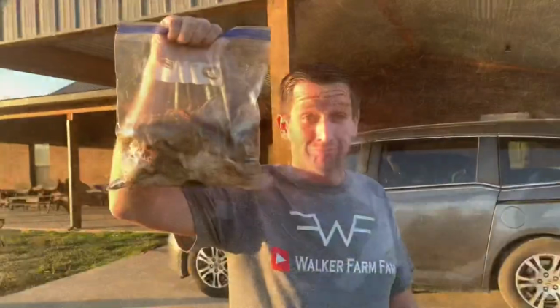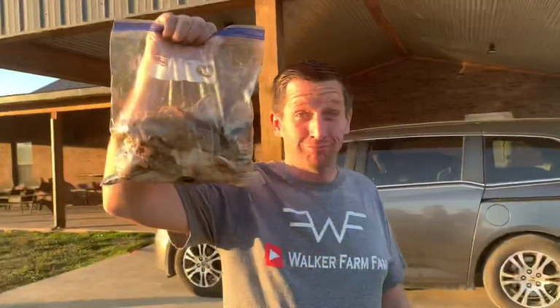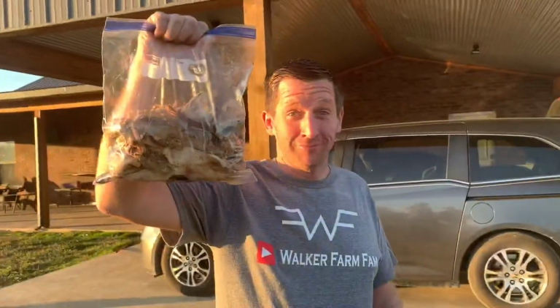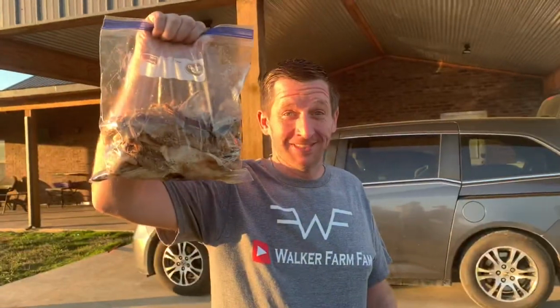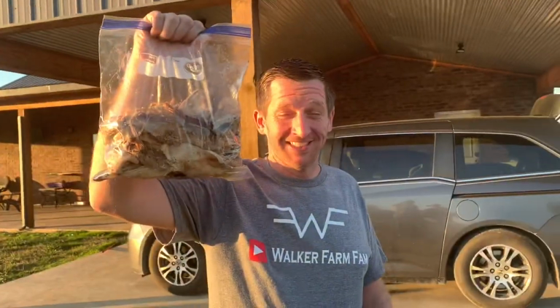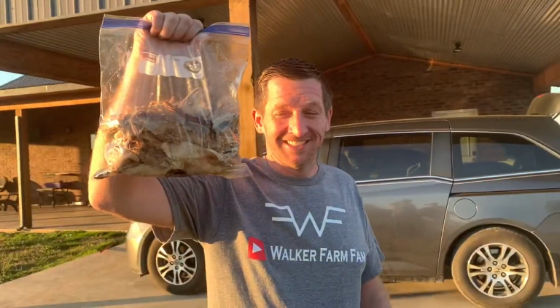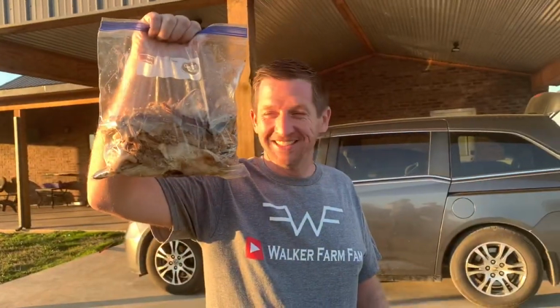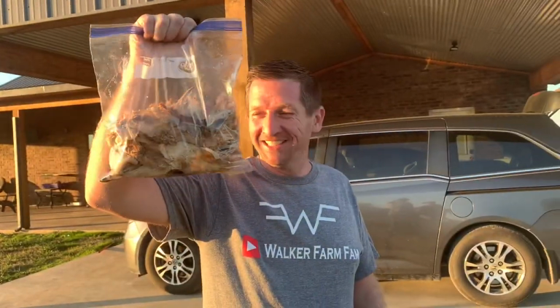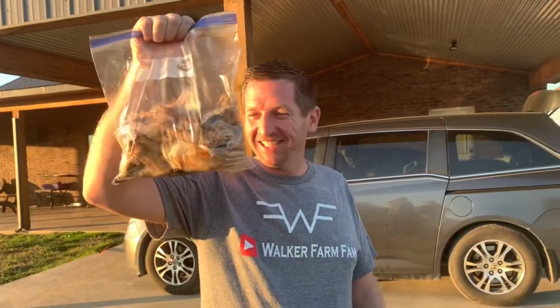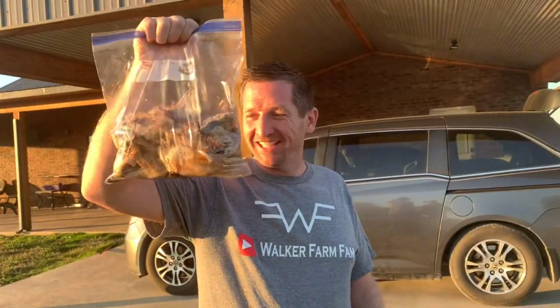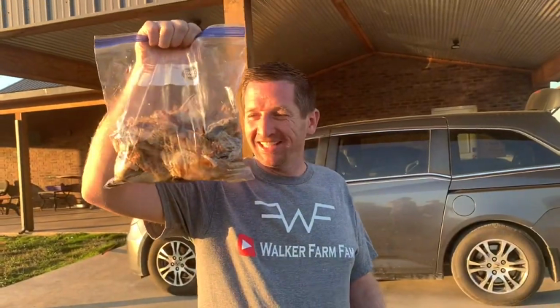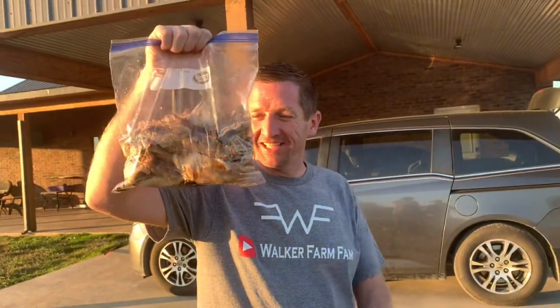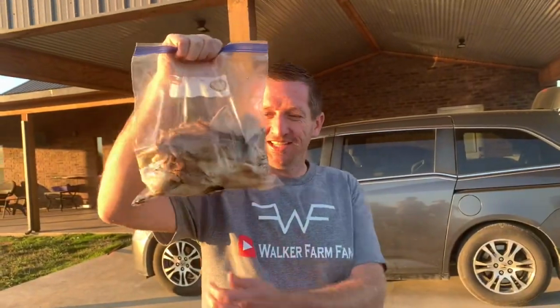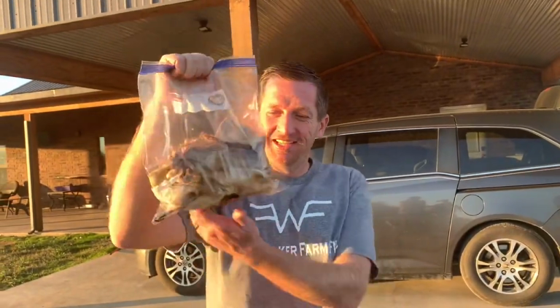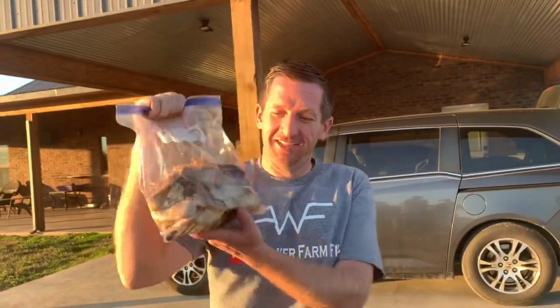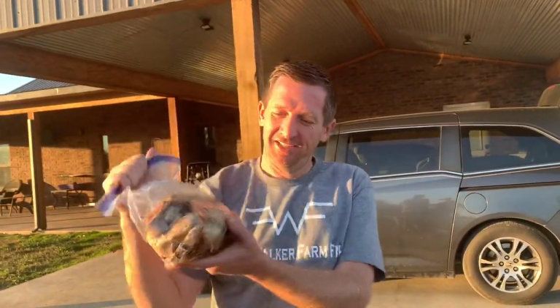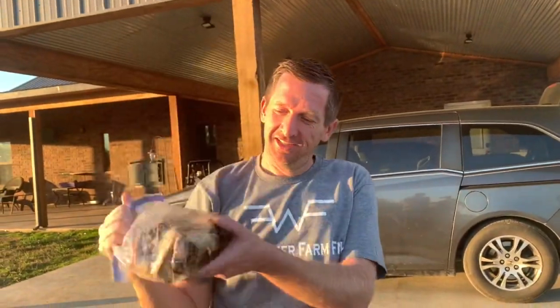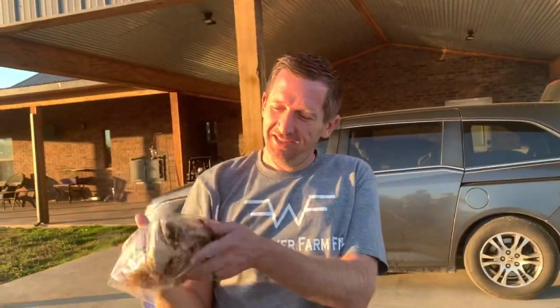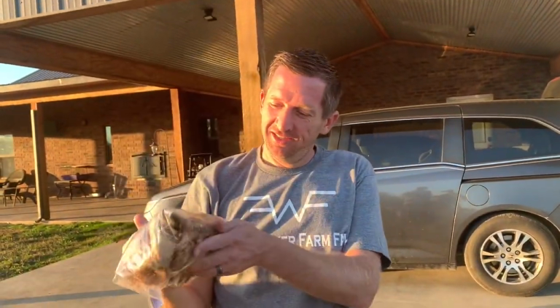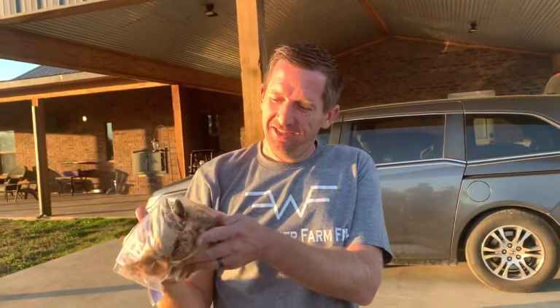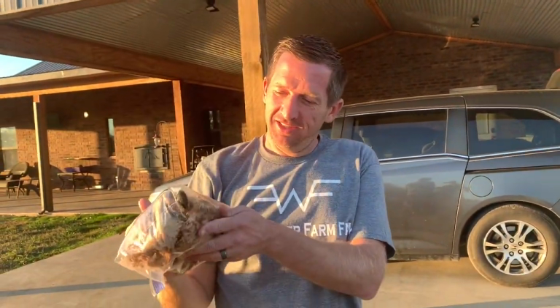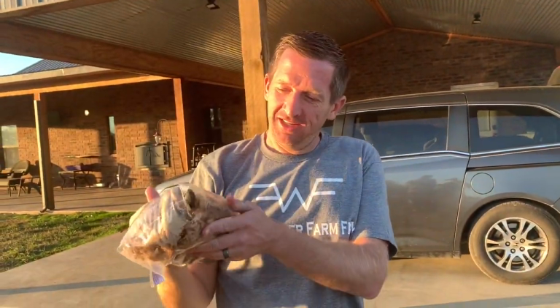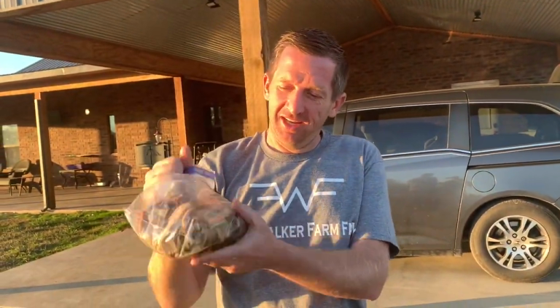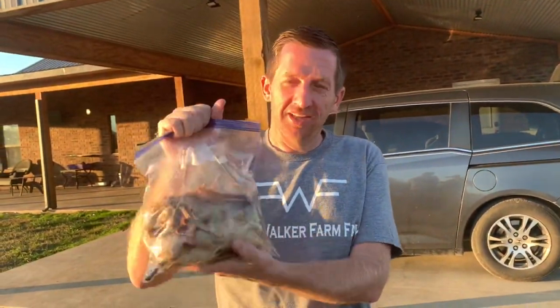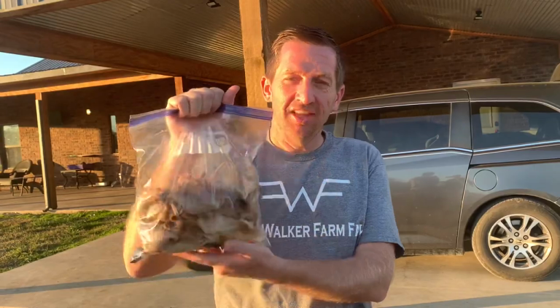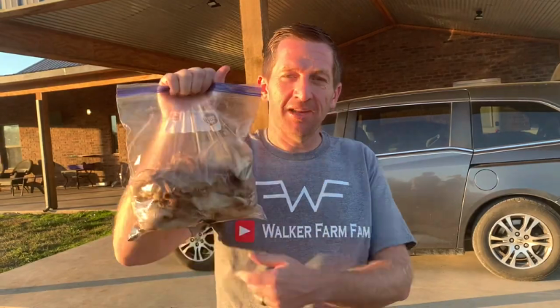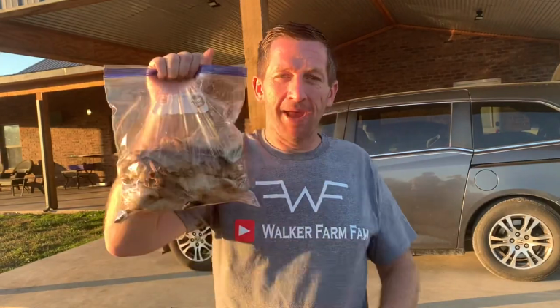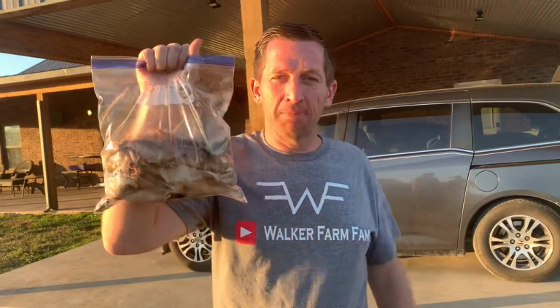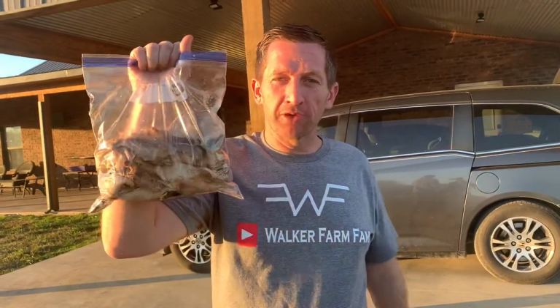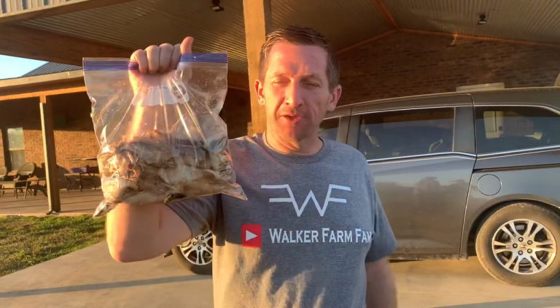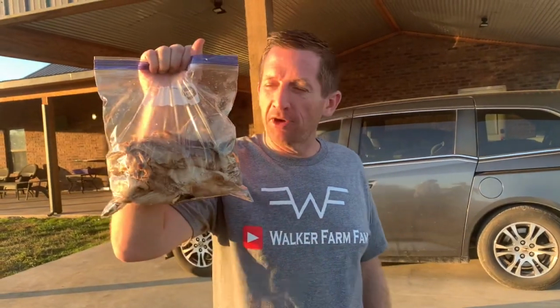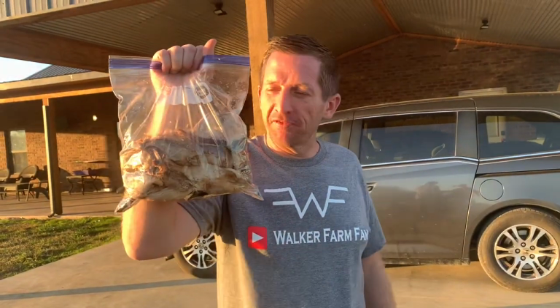Brandy said that the party favors were a bag of meat. Nothing like a bag of pork for your party favor.